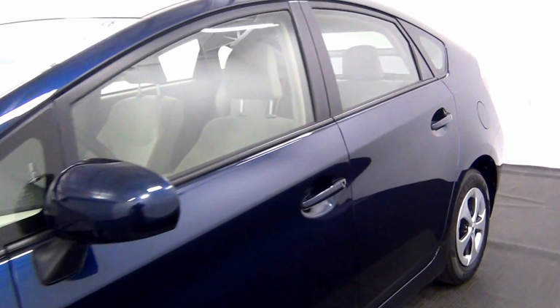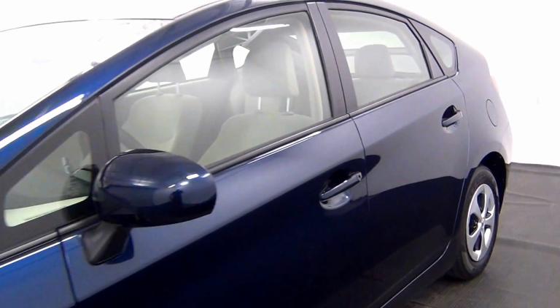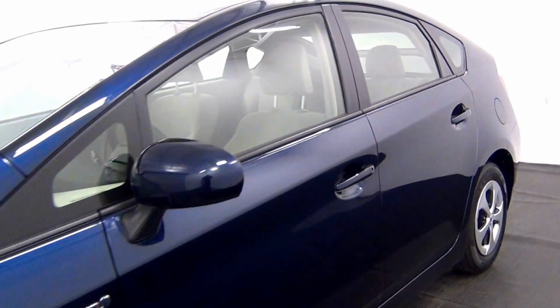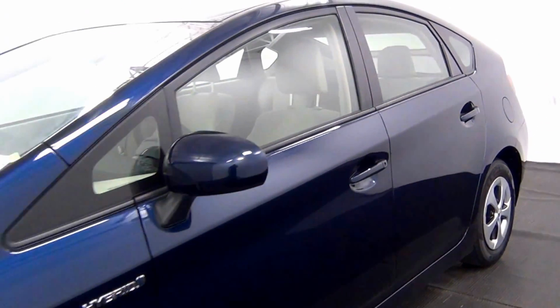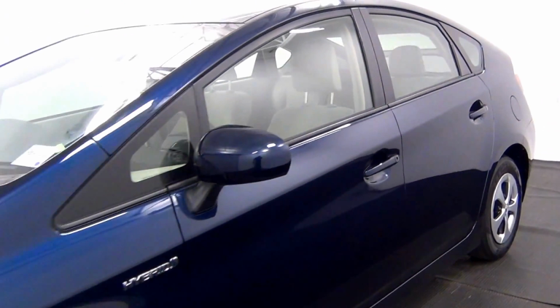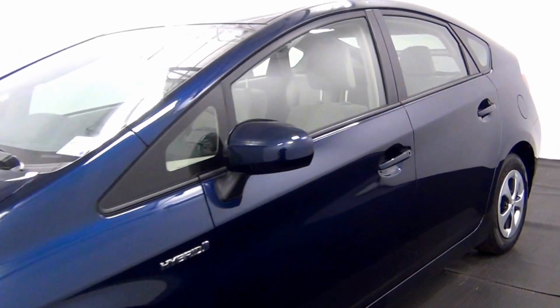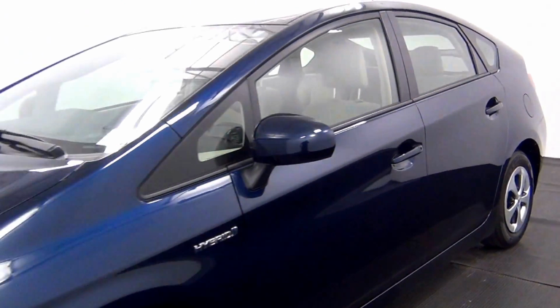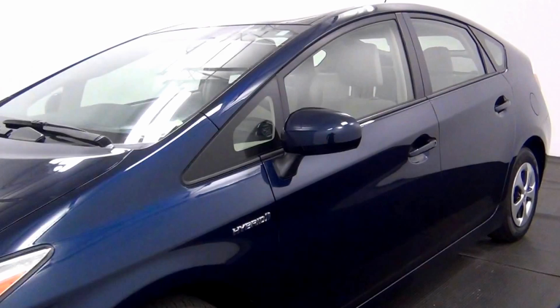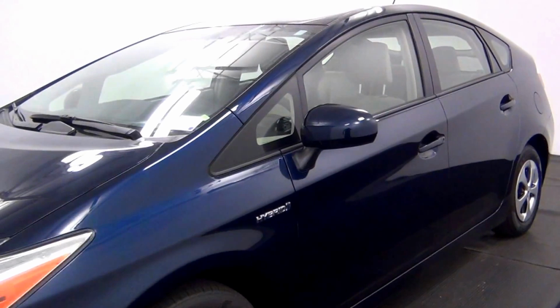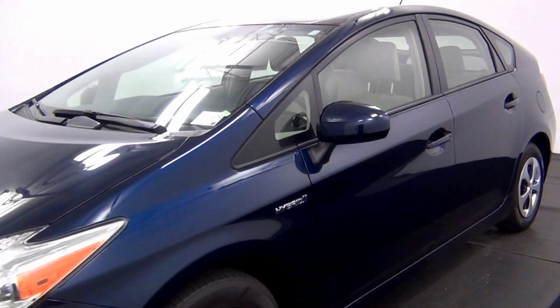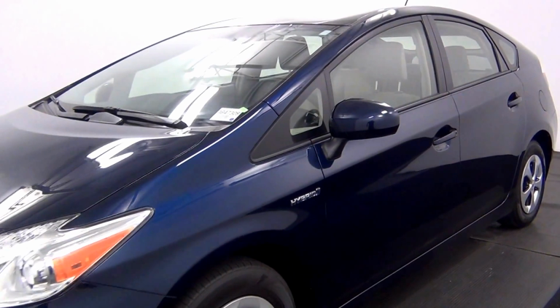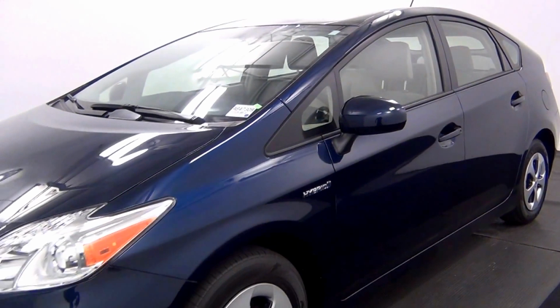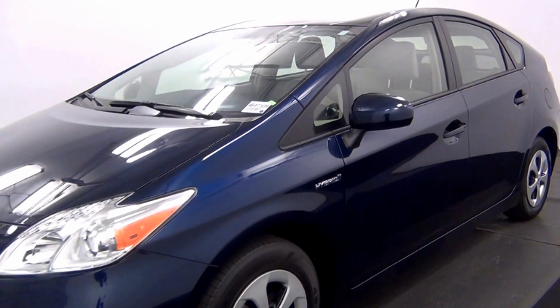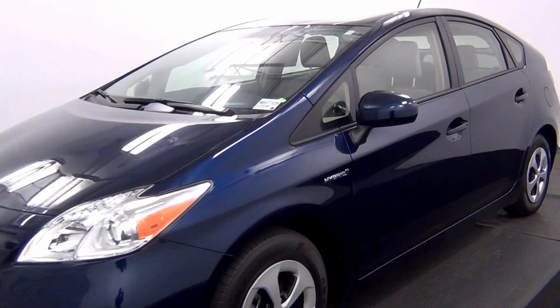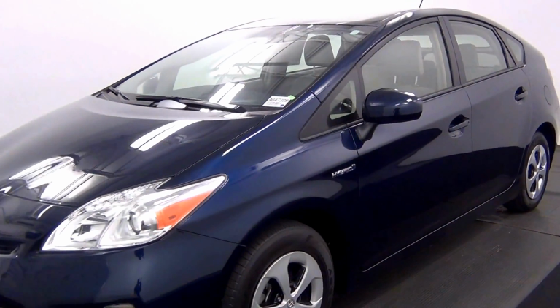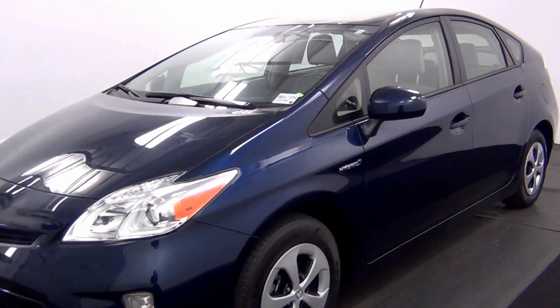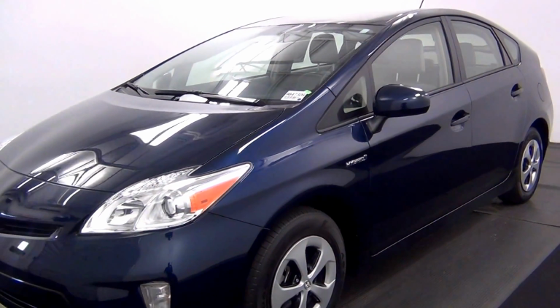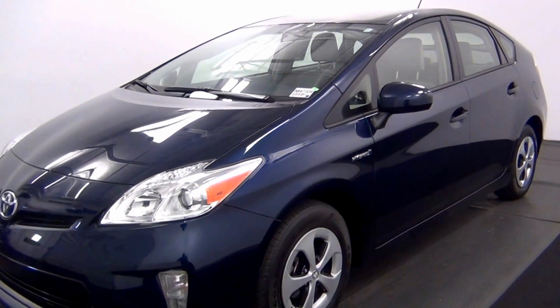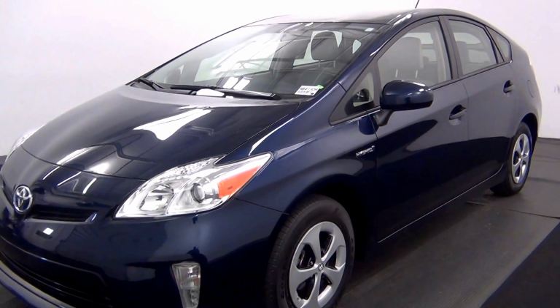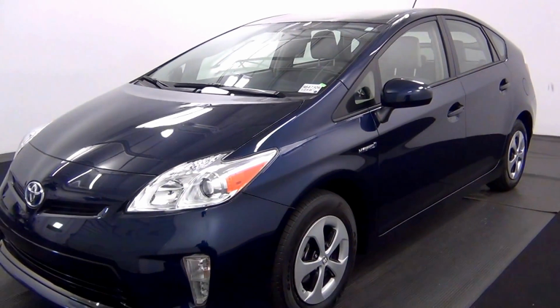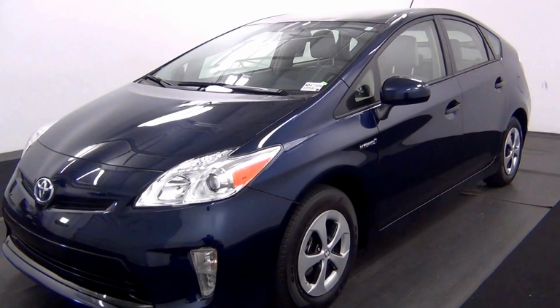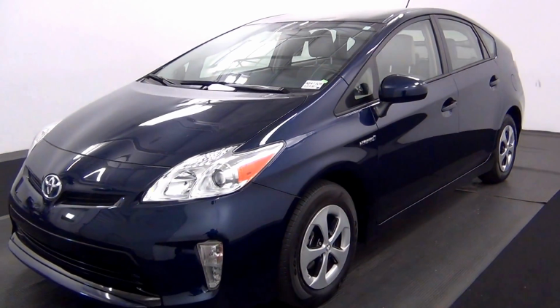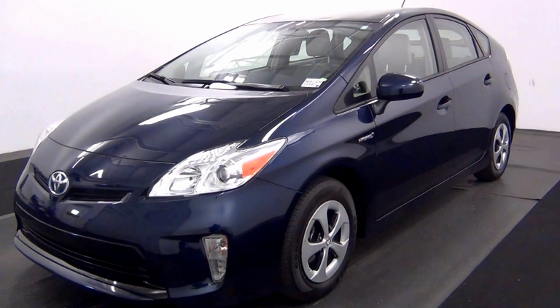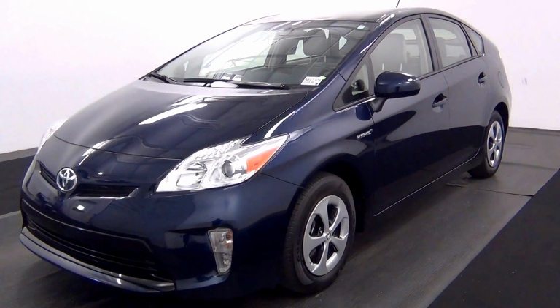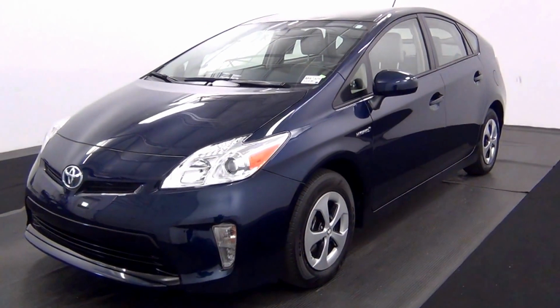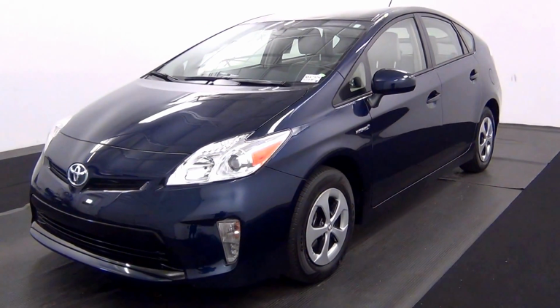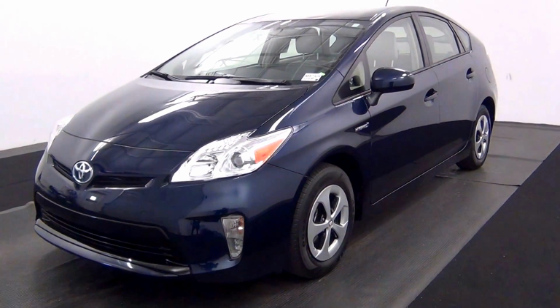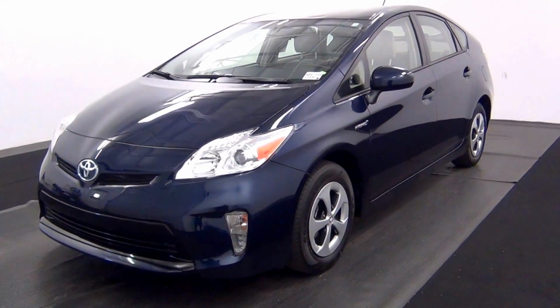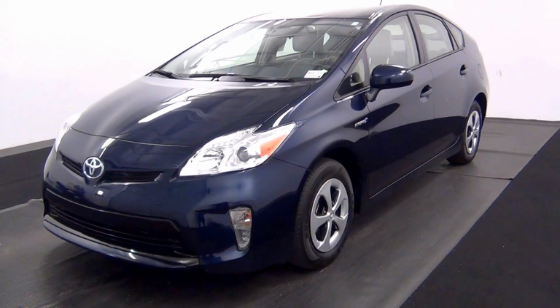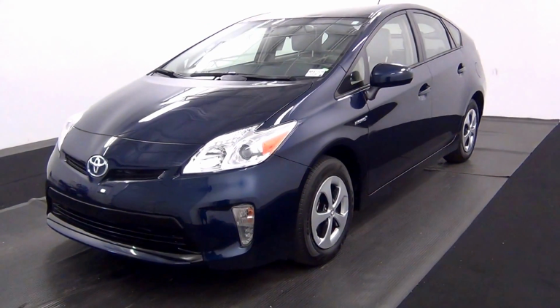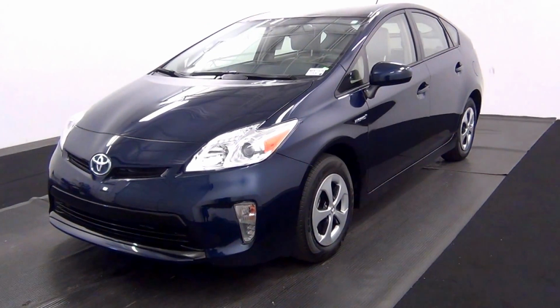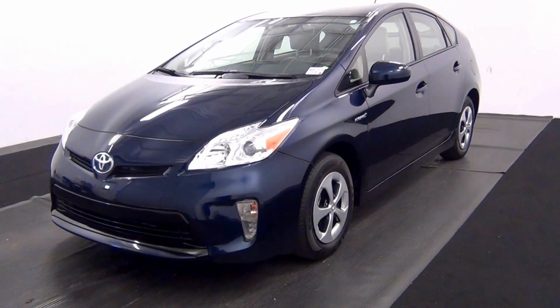And that will end the walk around the 2015 Toyota Prius.